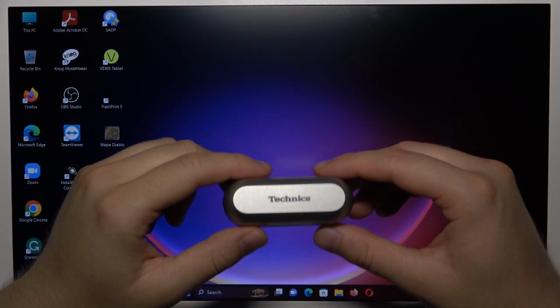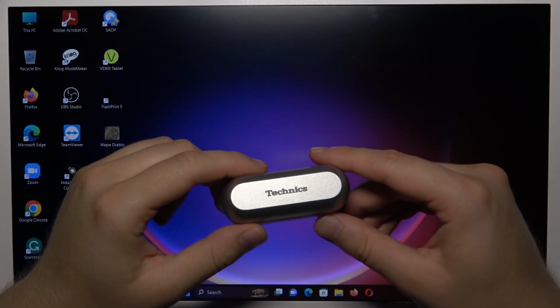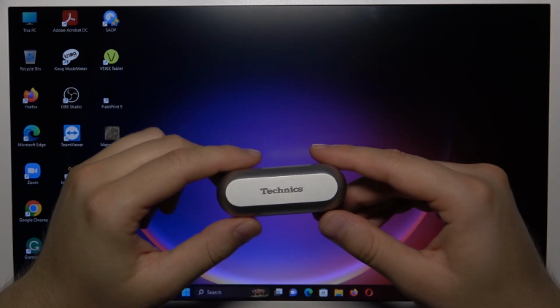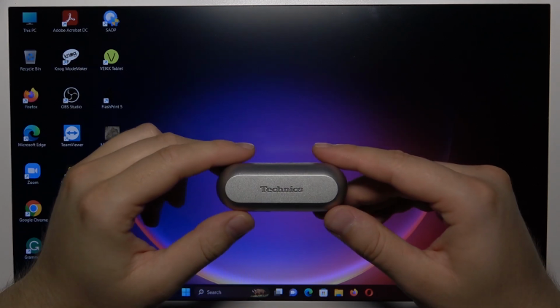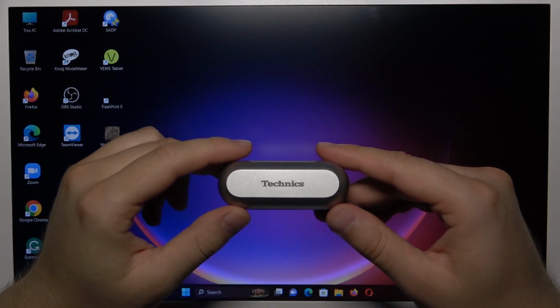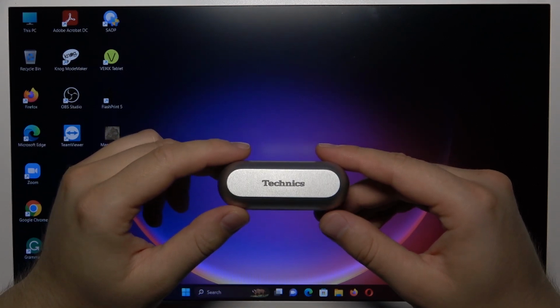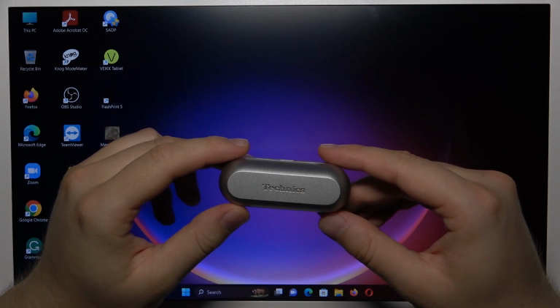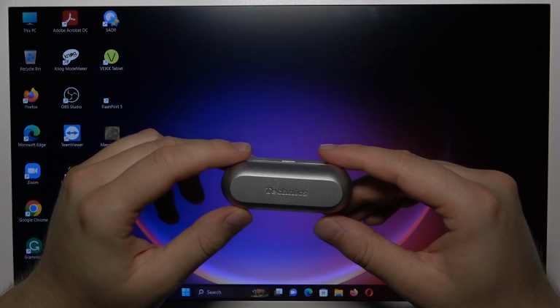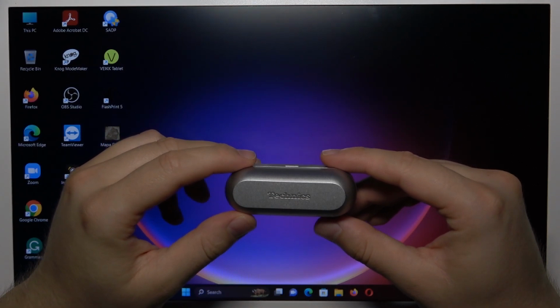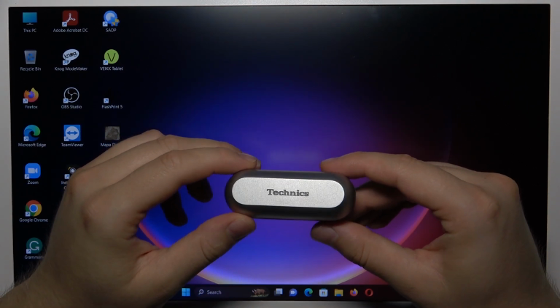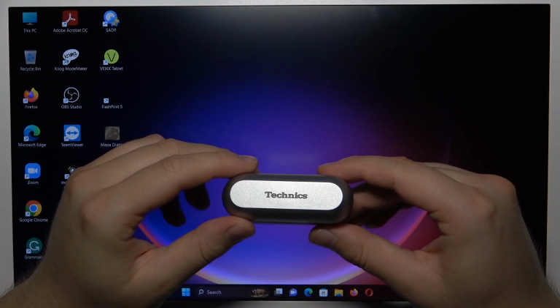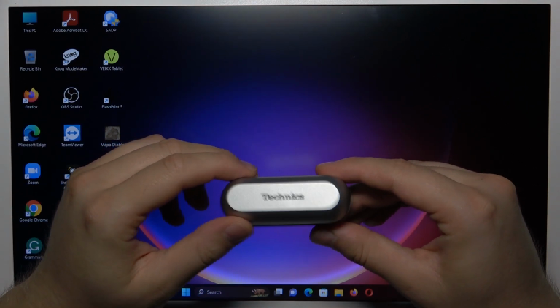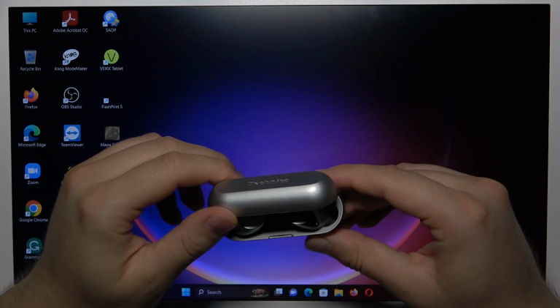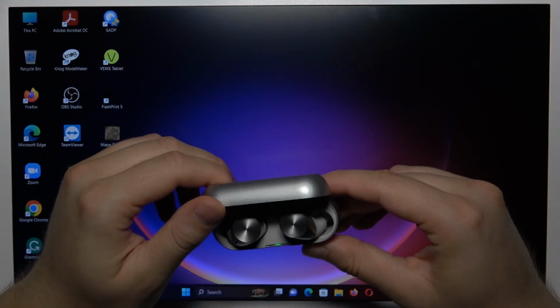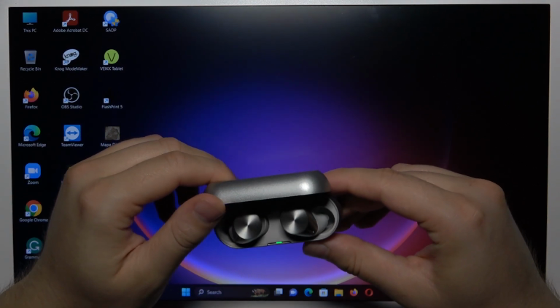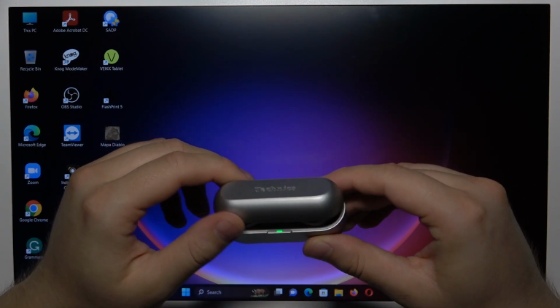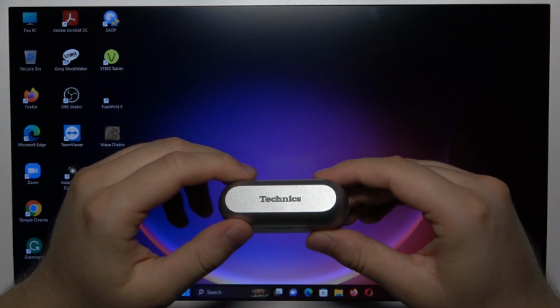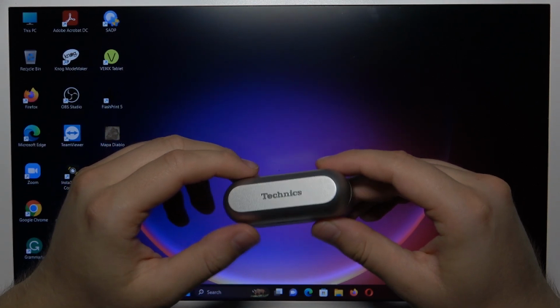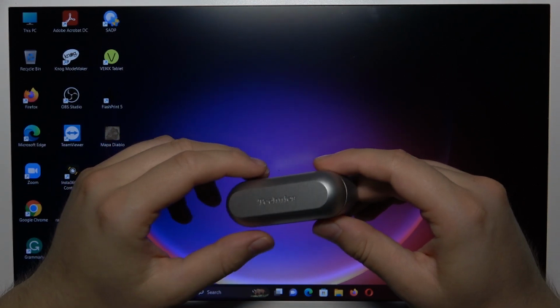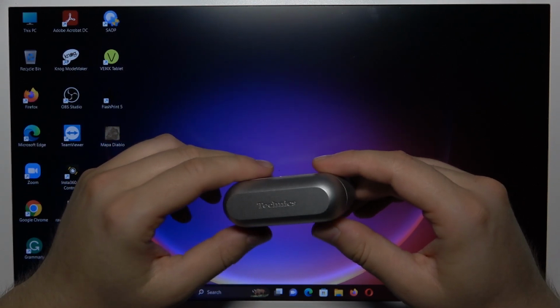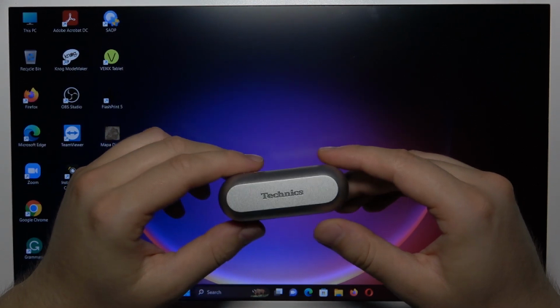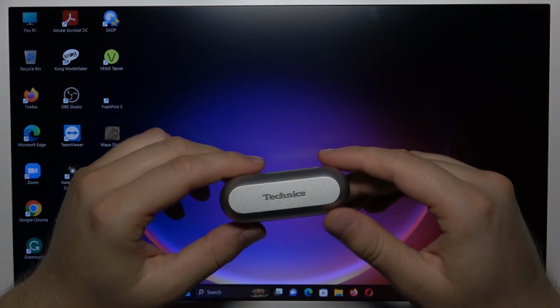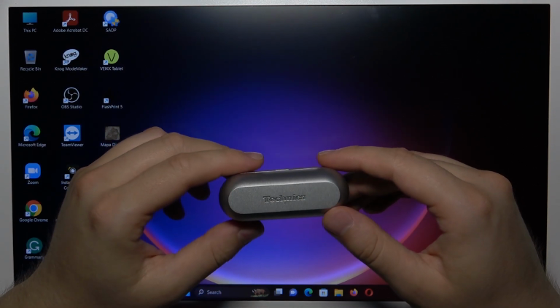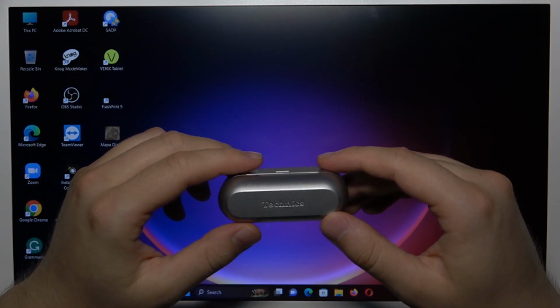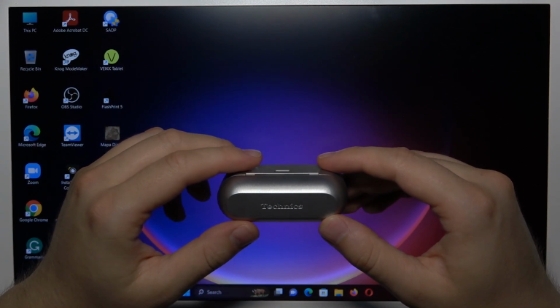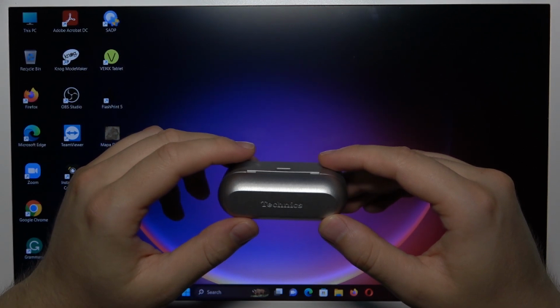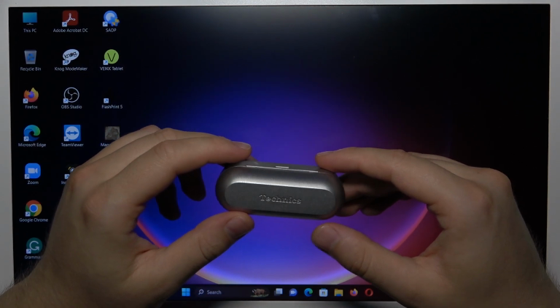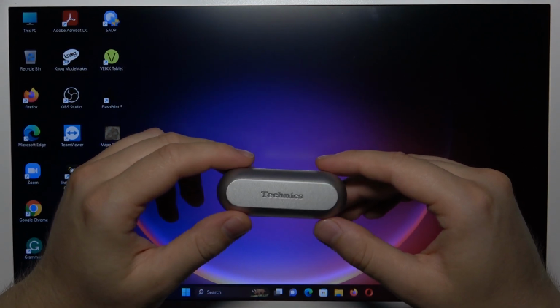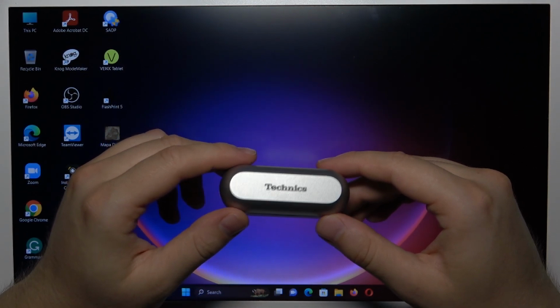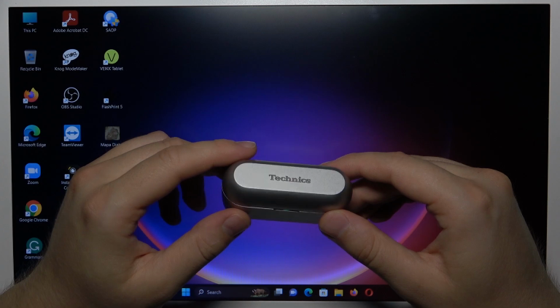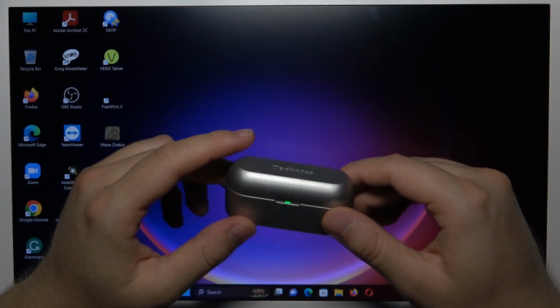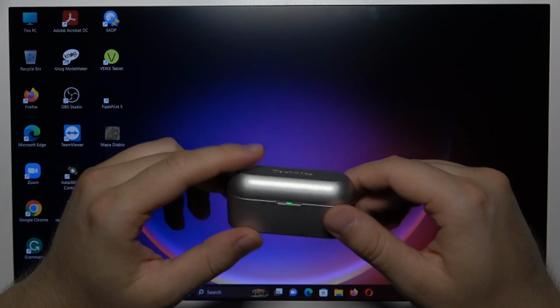Hello, in this video I'm going to show you how you can pair your Technics Earbuds with your Windows PC.